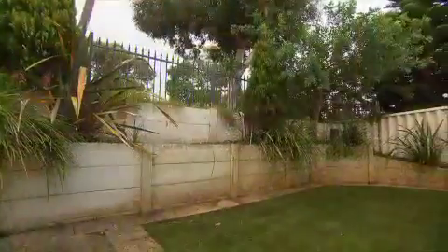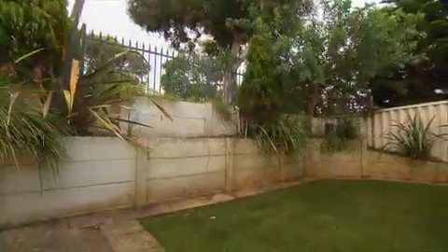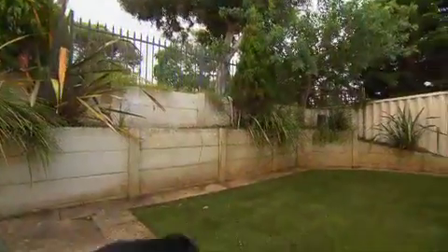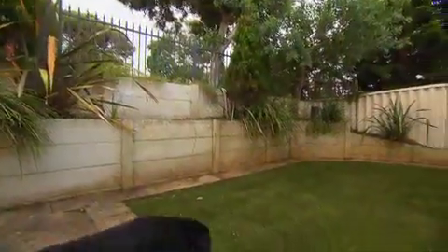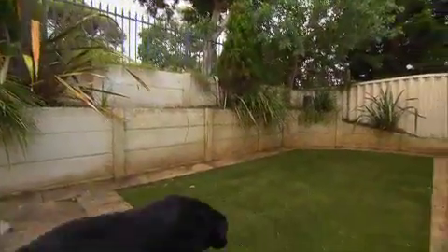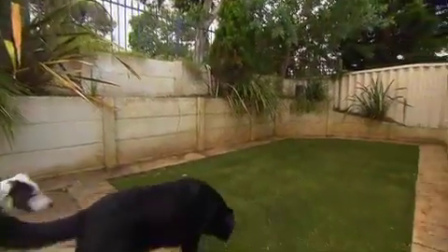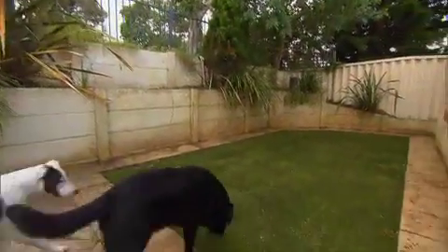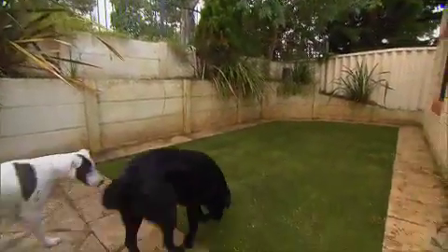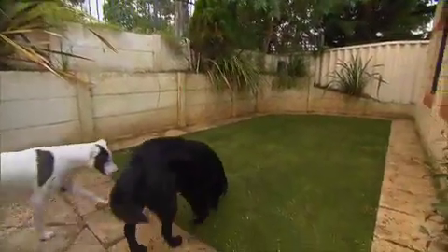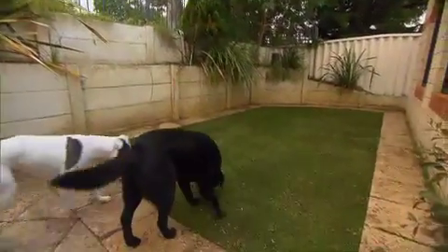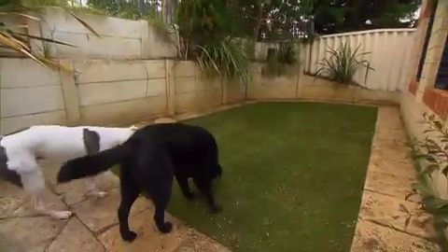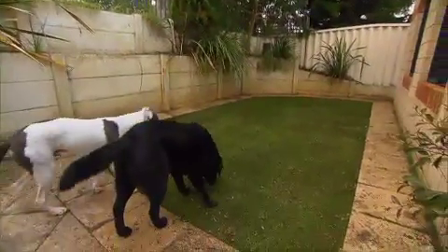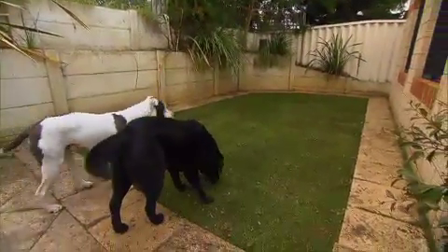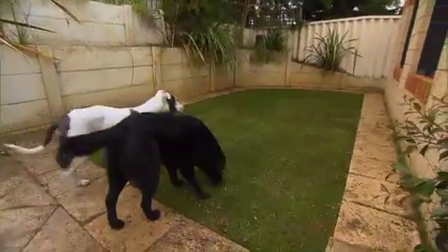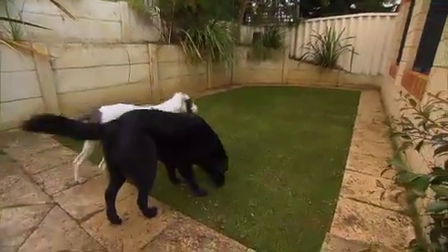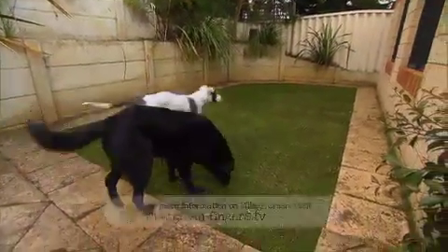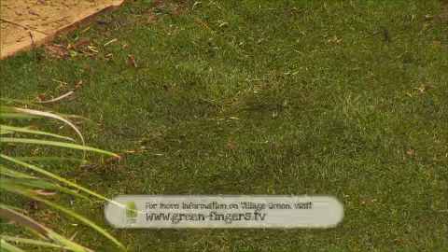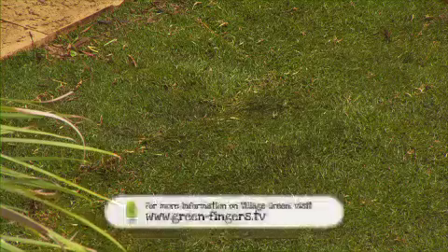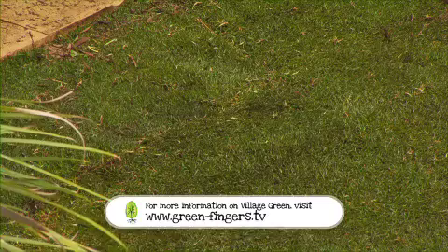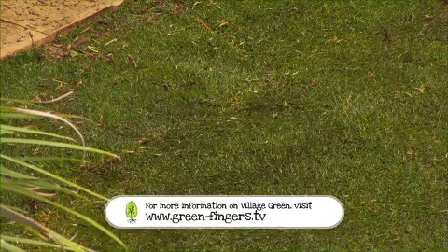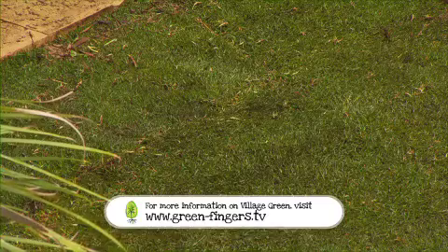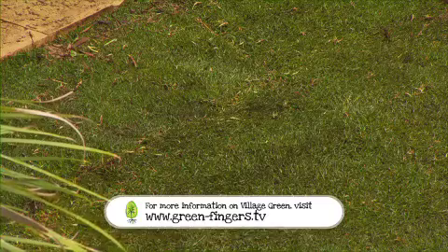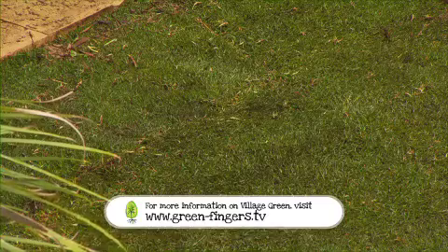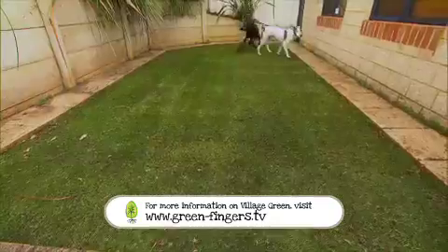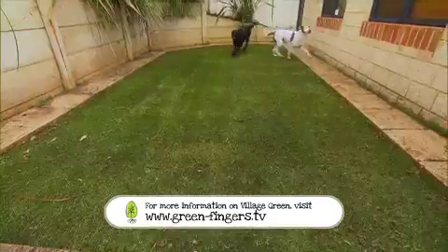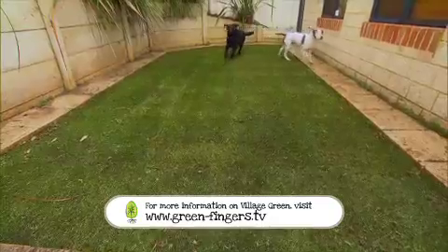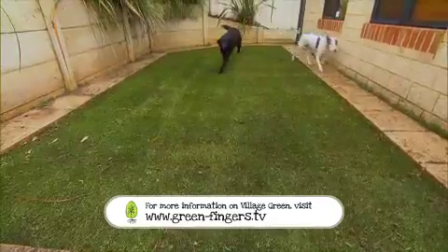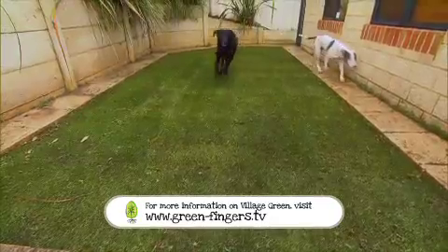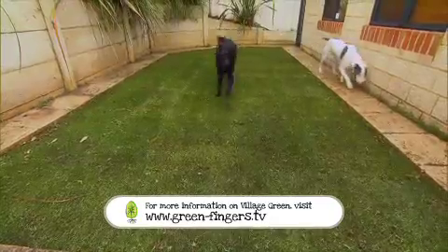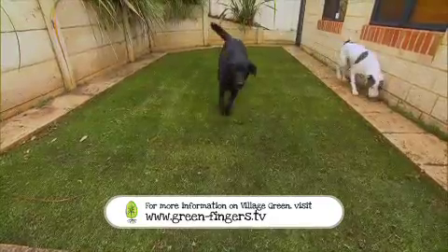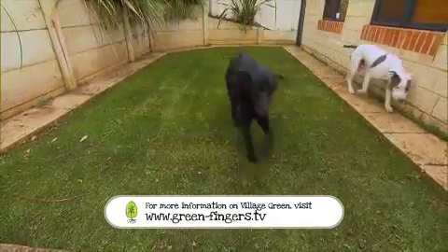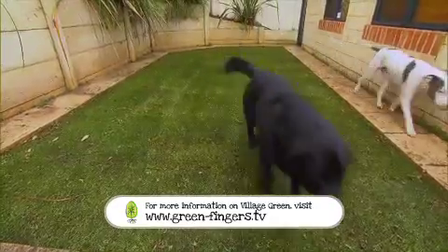That's it — it's that easy. How good does it look? For more information on this amazing turf, check out our website.